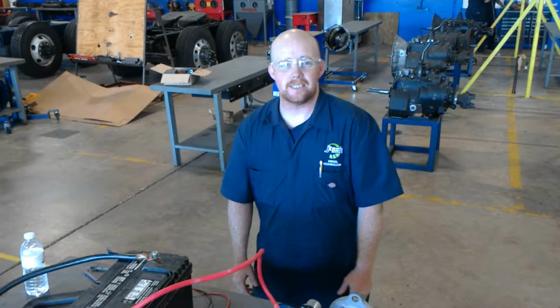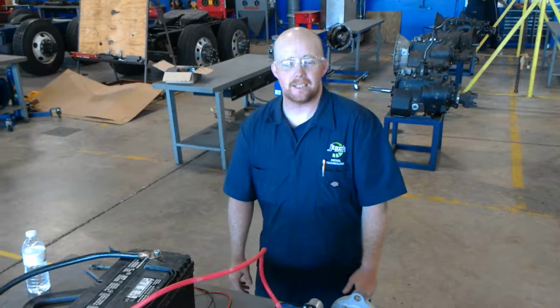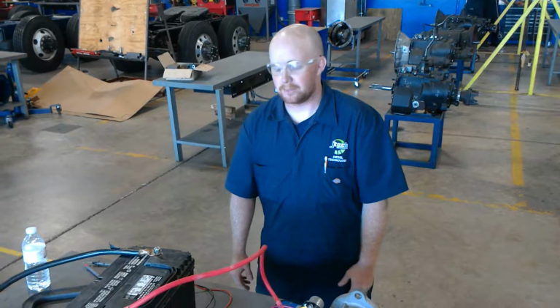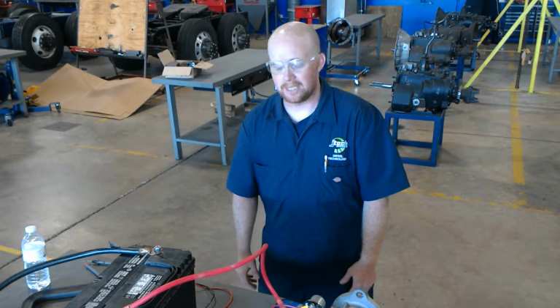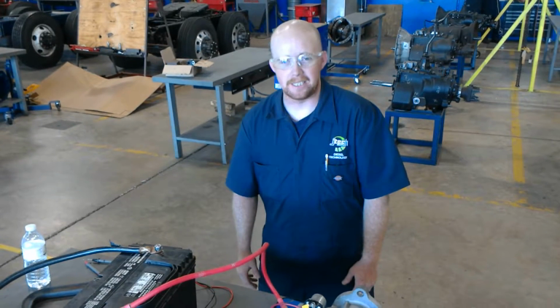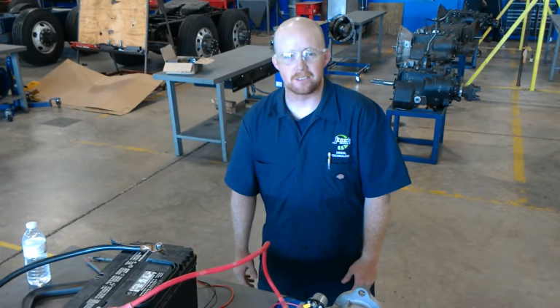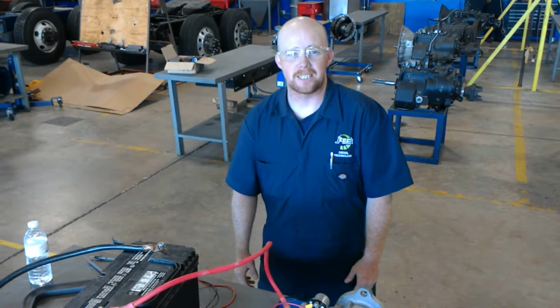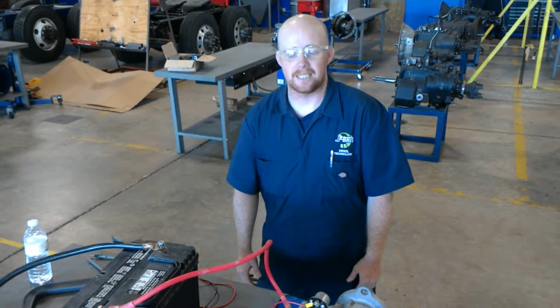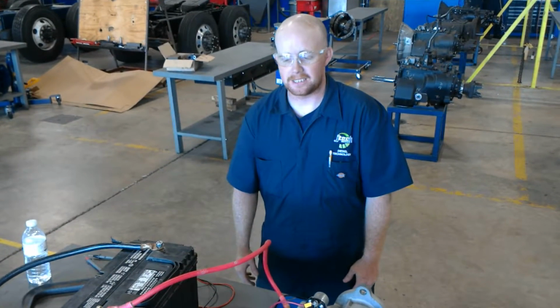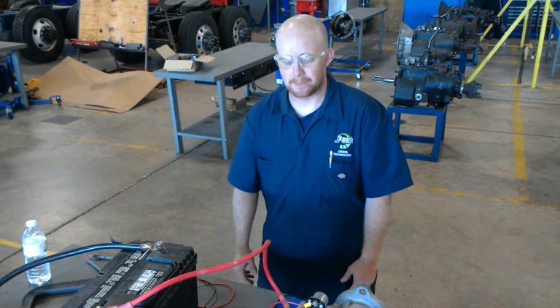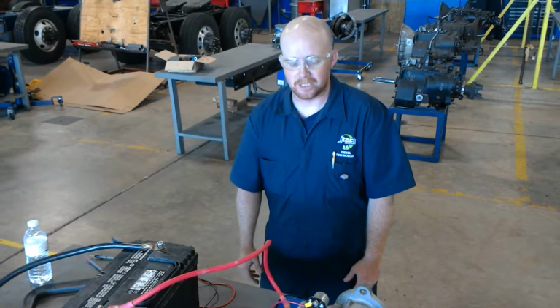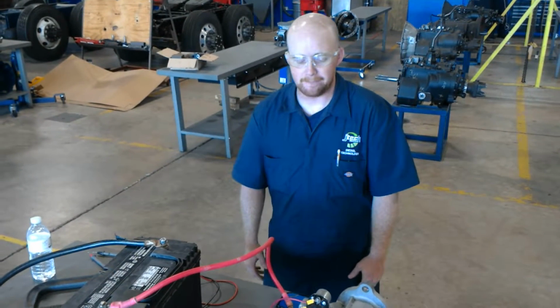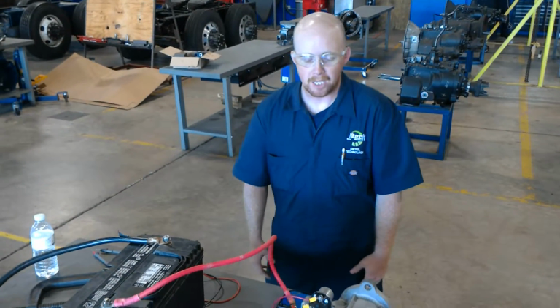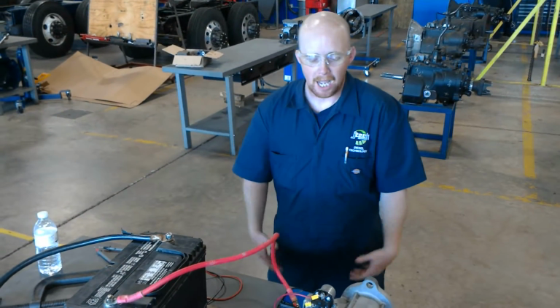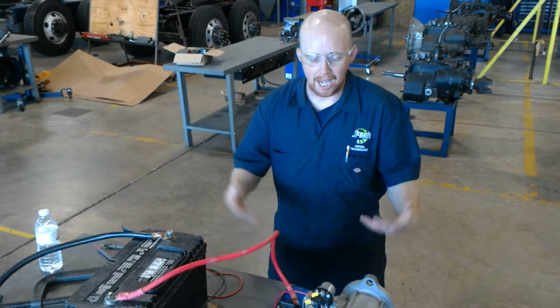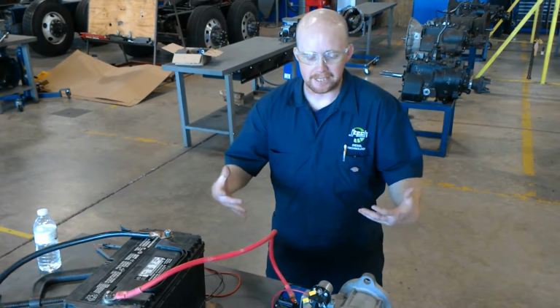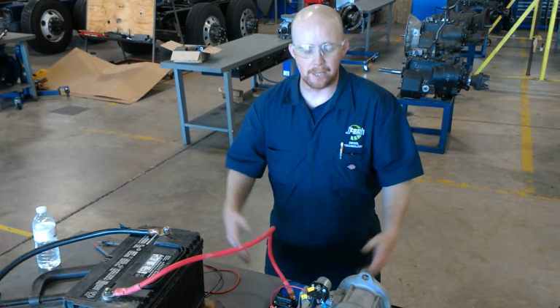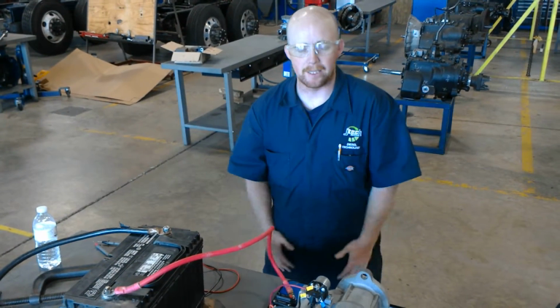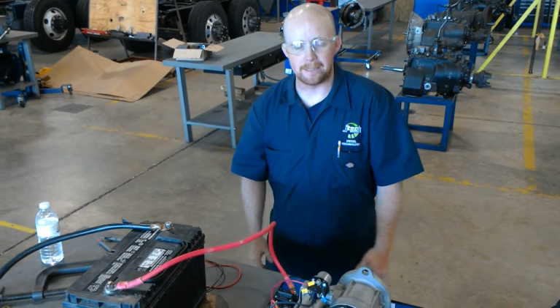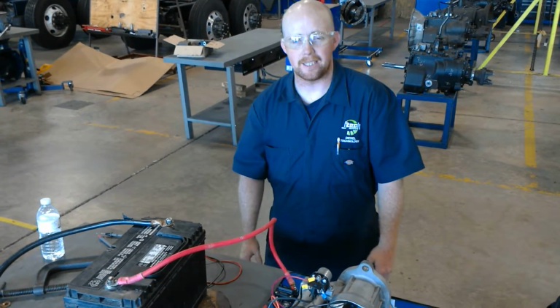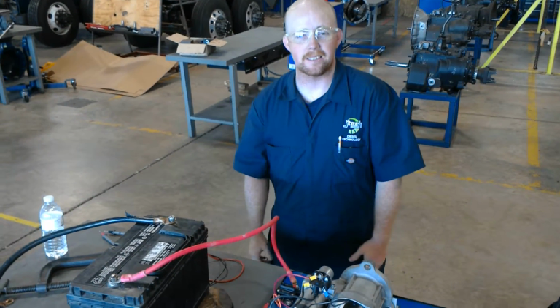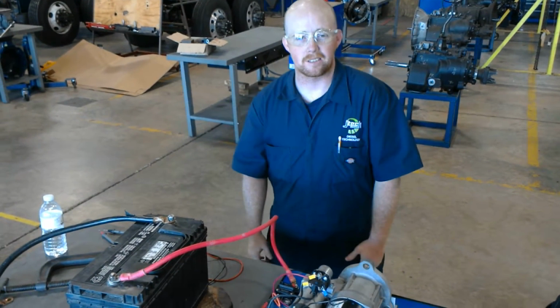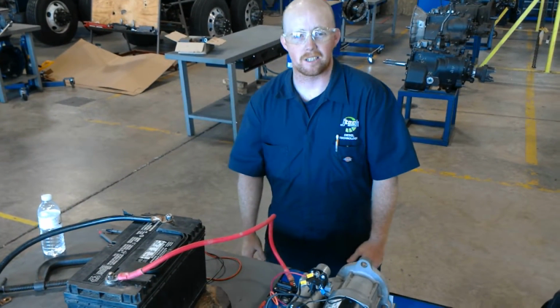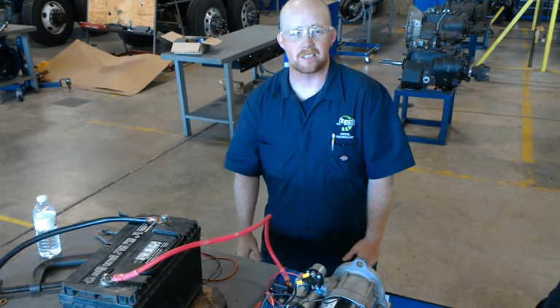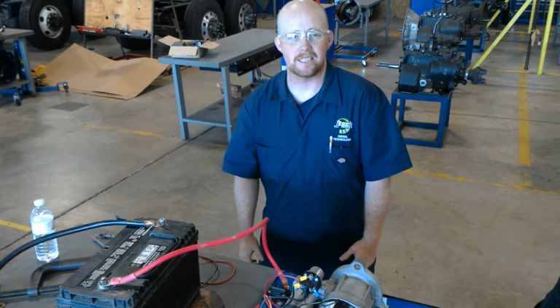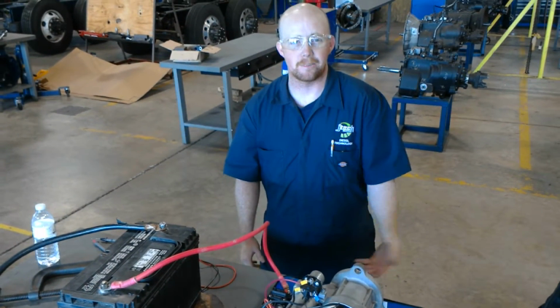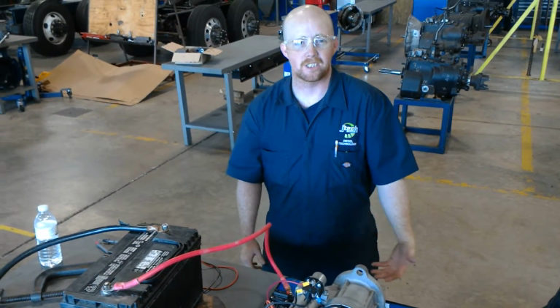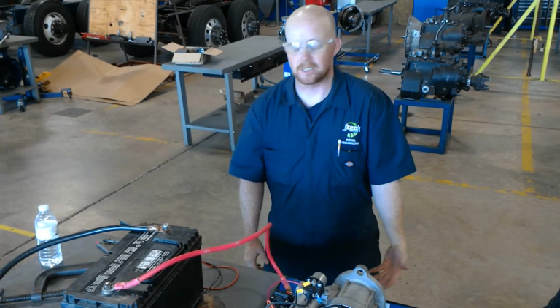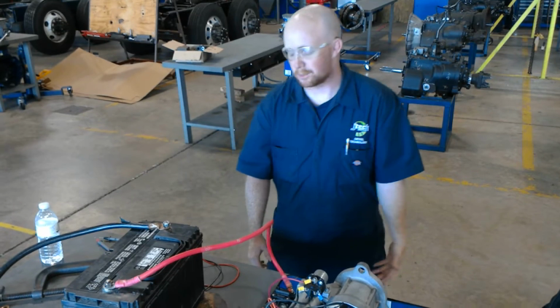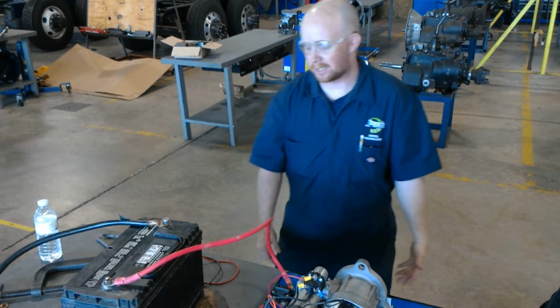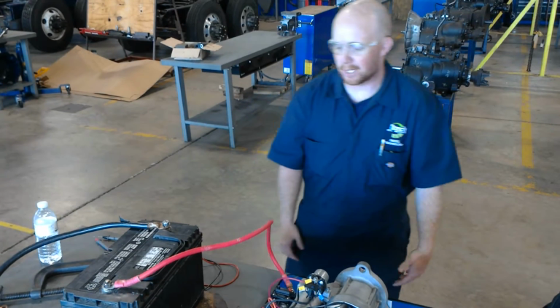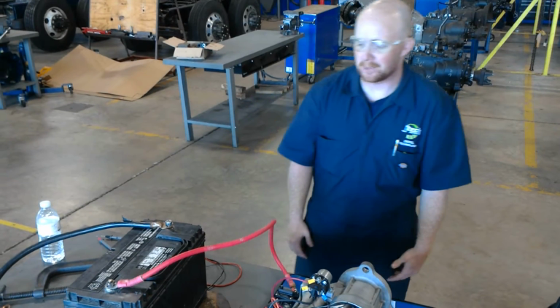Hi Tech with the Diesel Technology Program. Today we're going to be testing the starter circuit to make sure it's working properly.